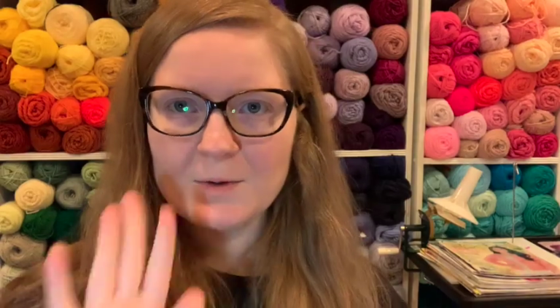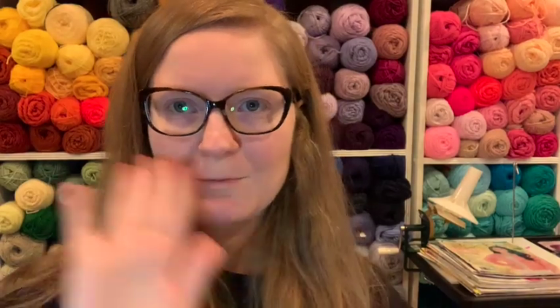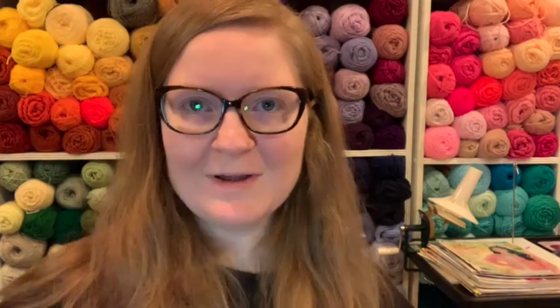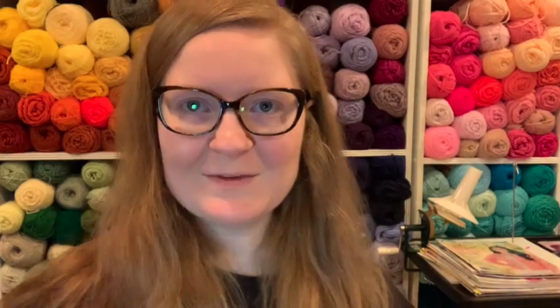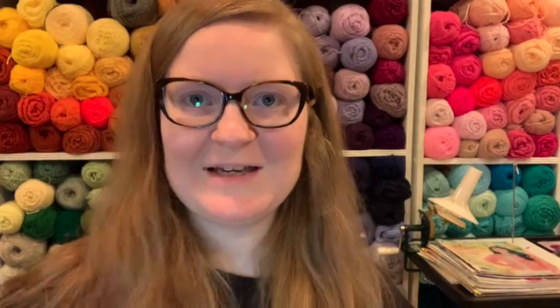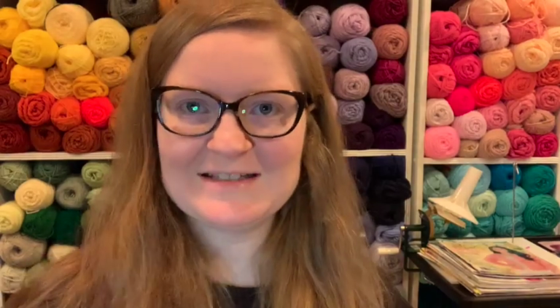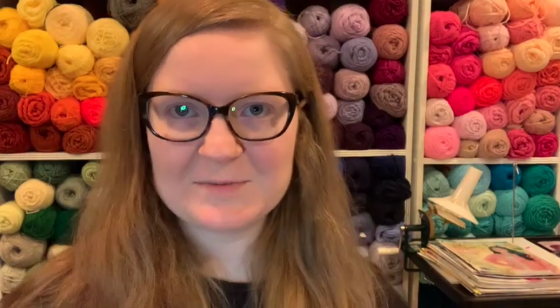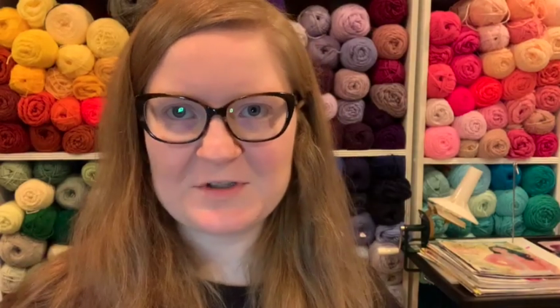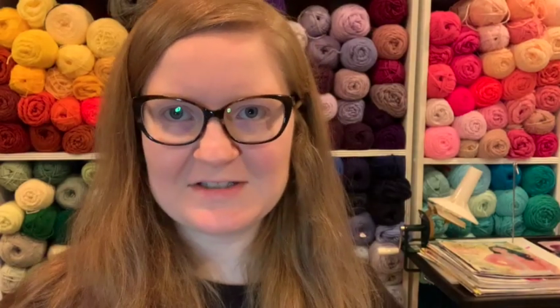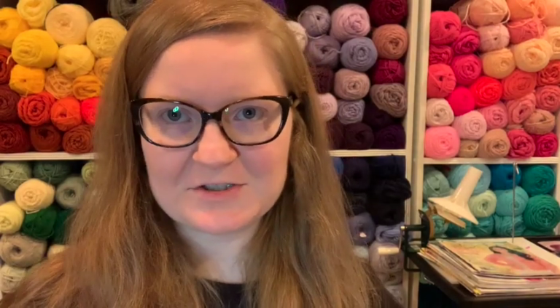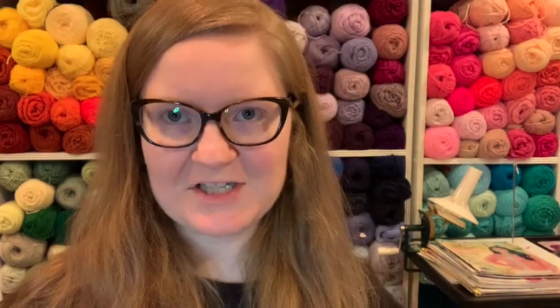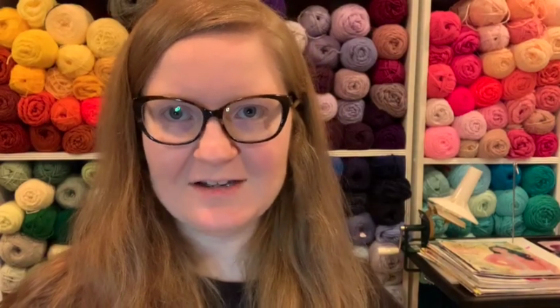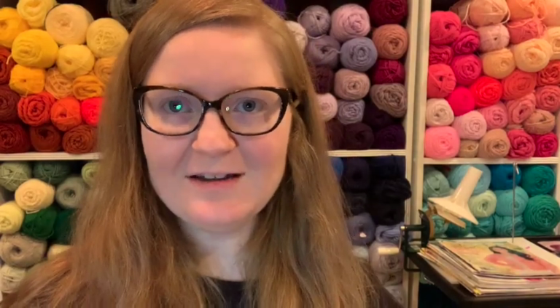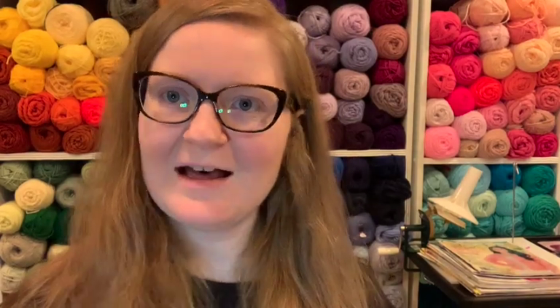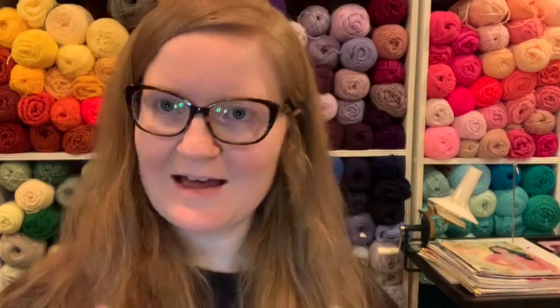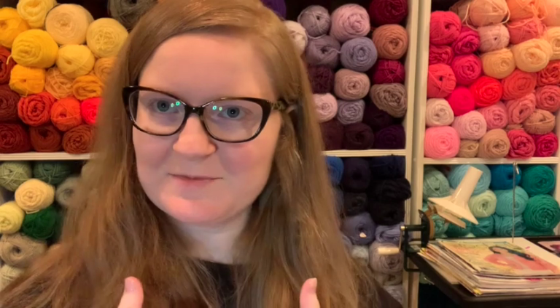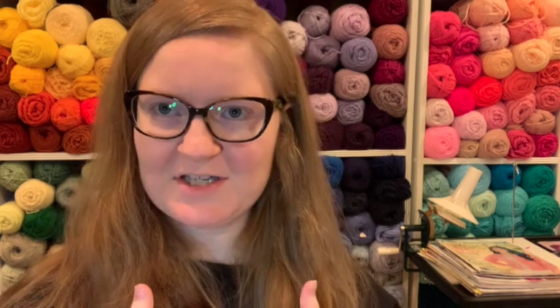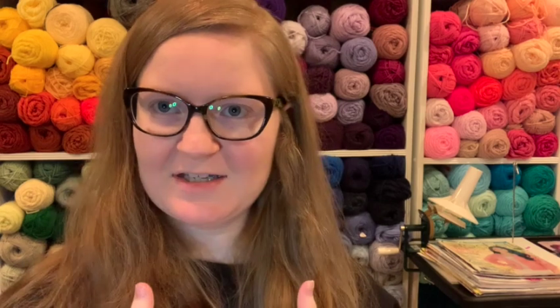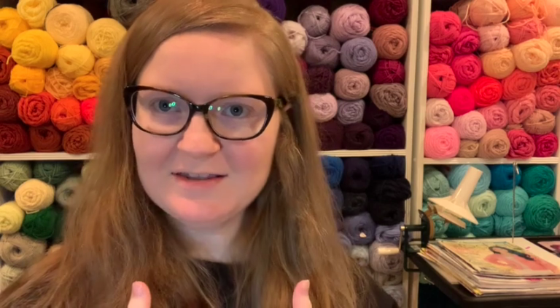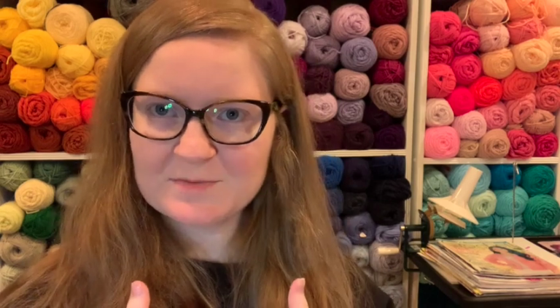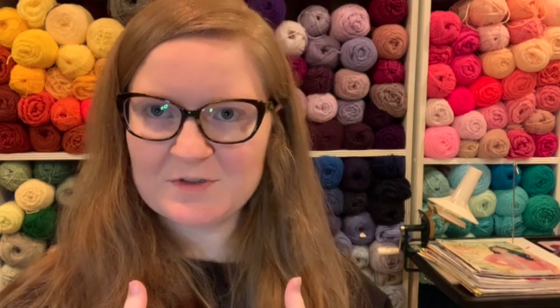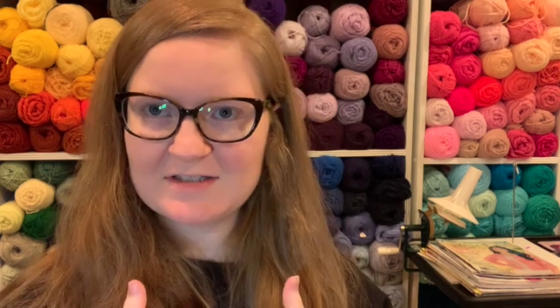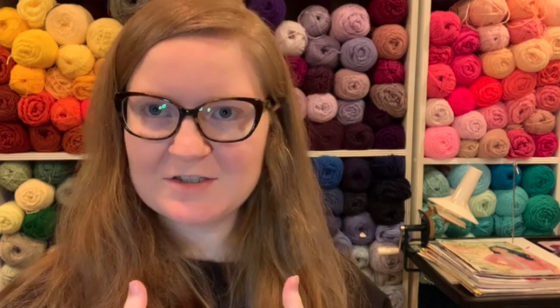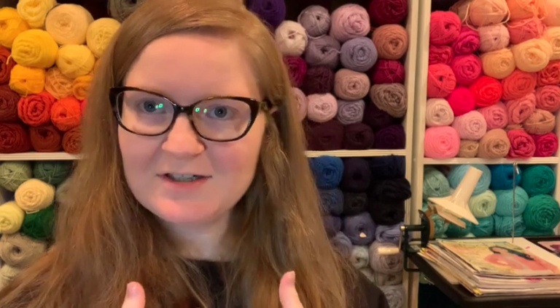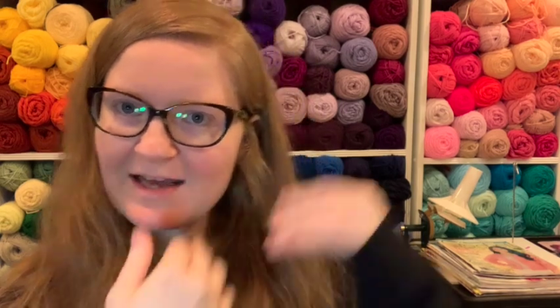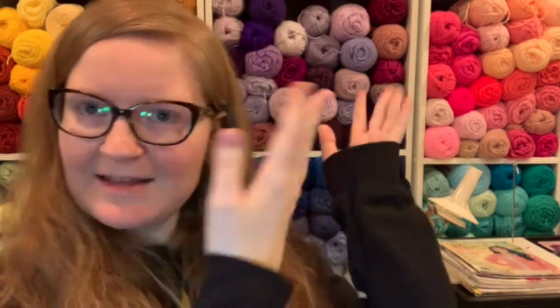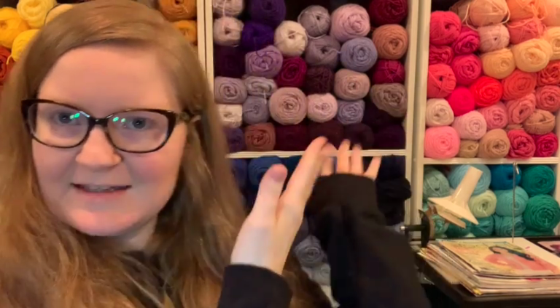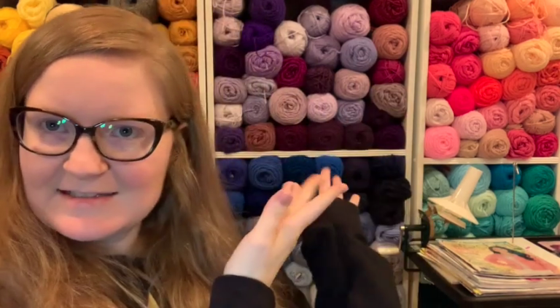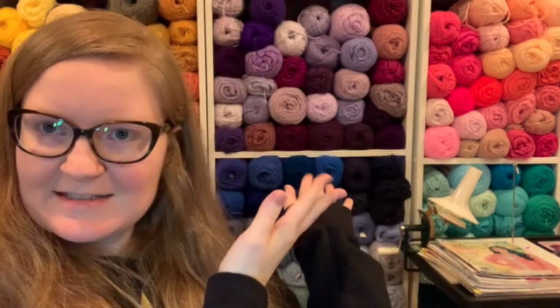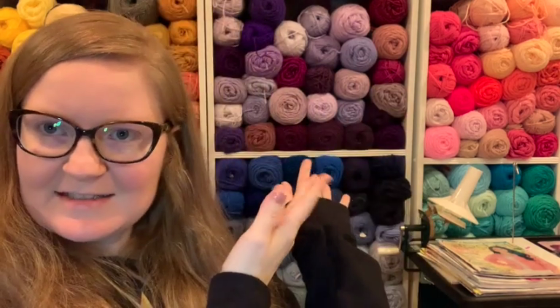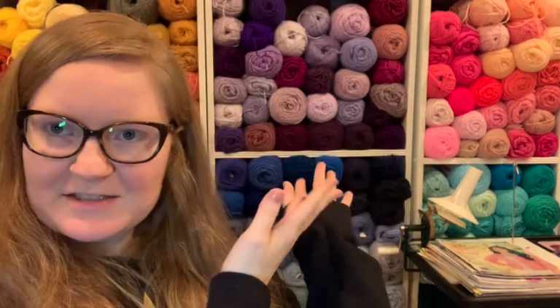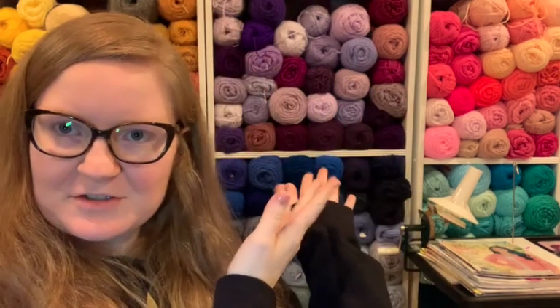Welcome back to the Spoonie Stitcher channel. I'm Shannon, the Spoonie Stitcher, and this is Stitchery.